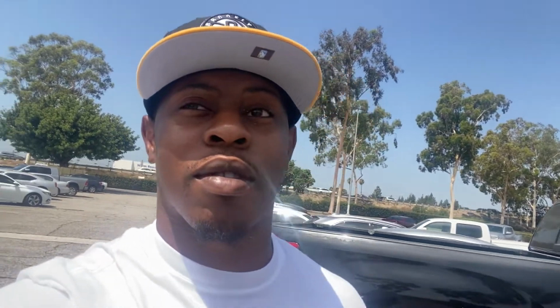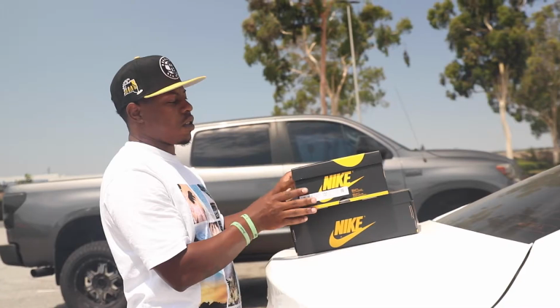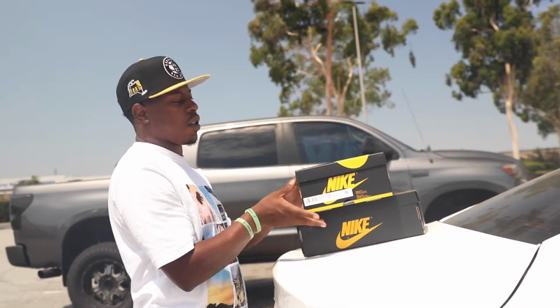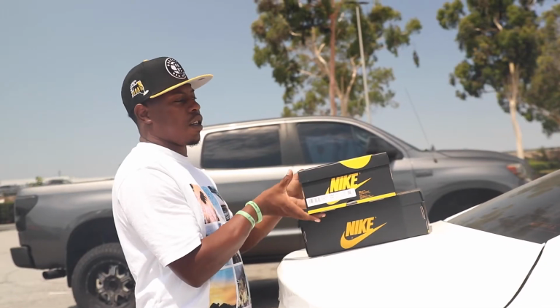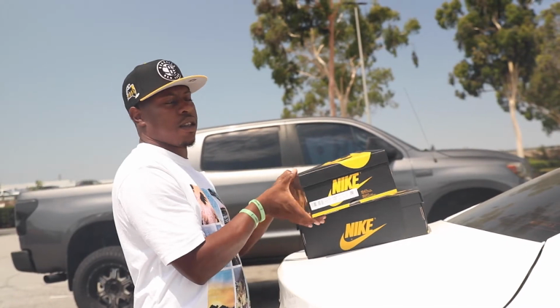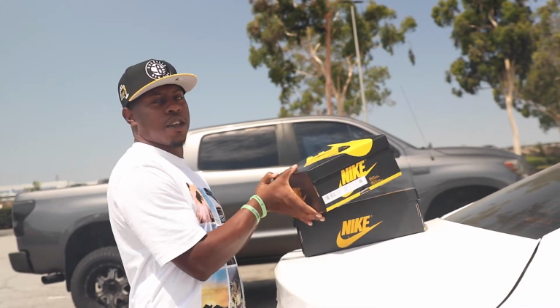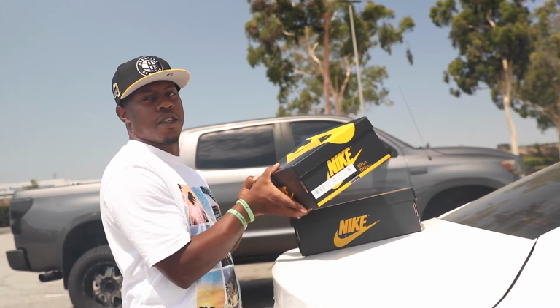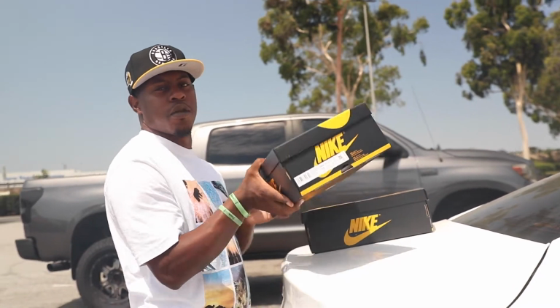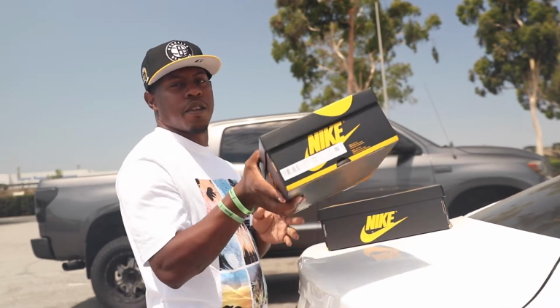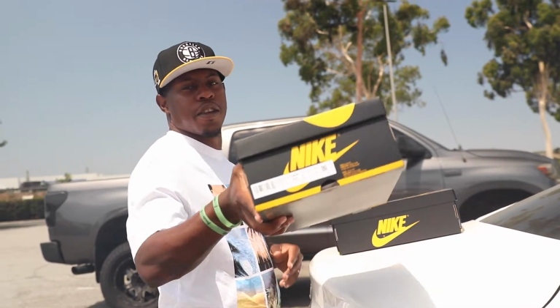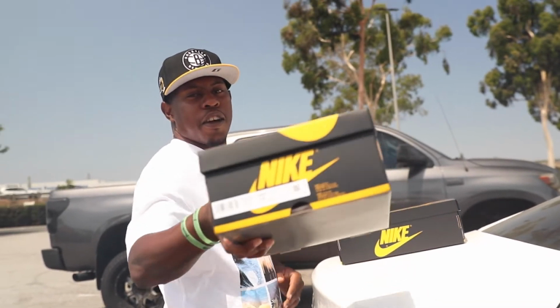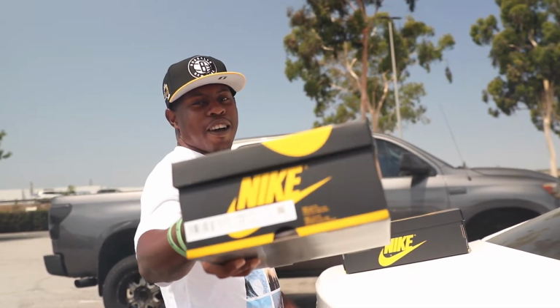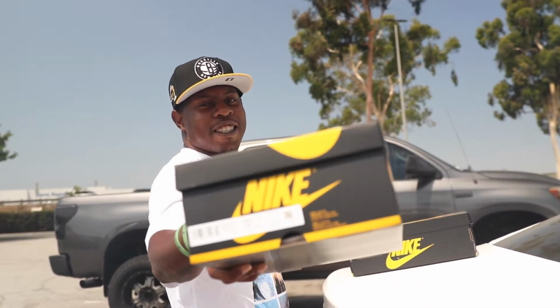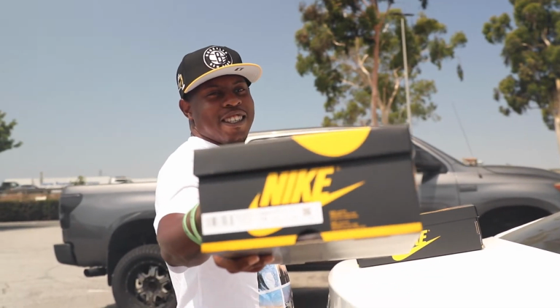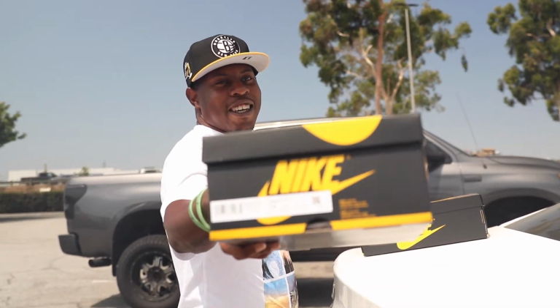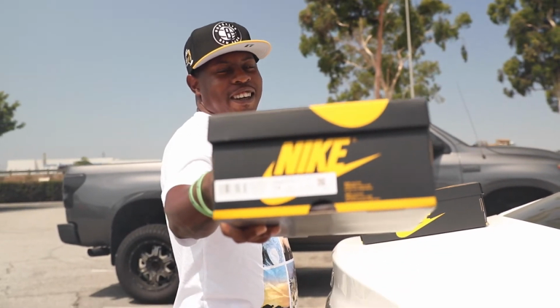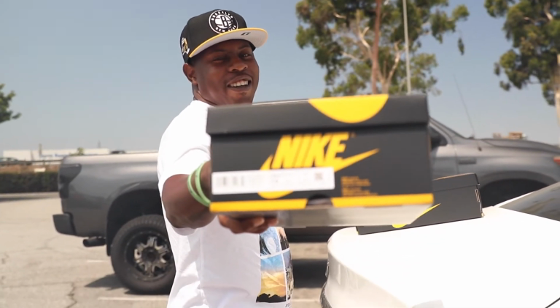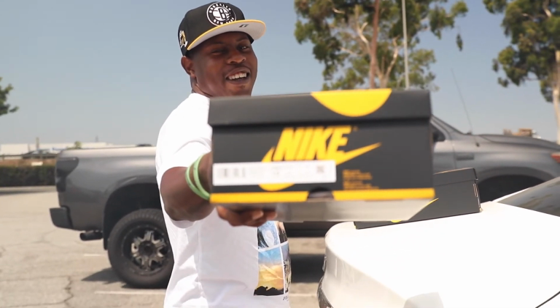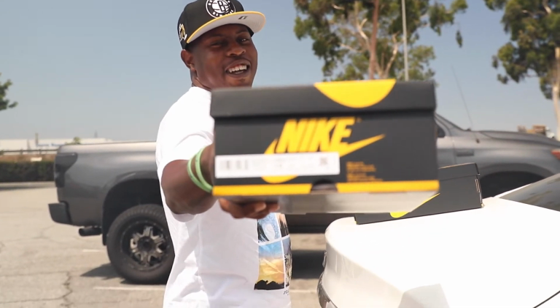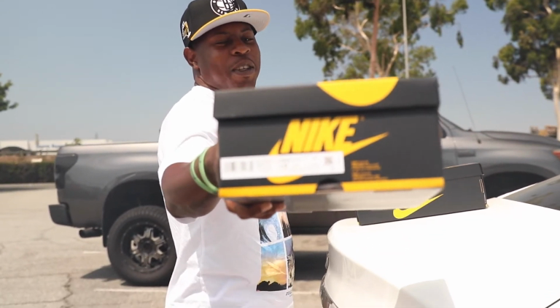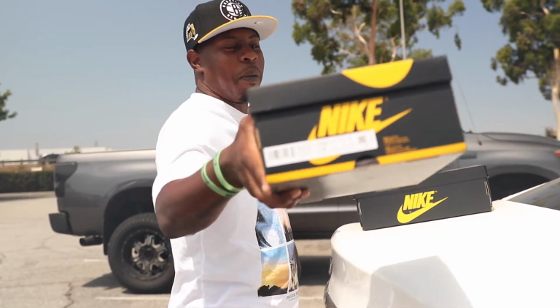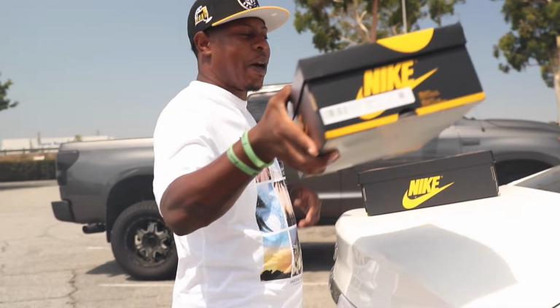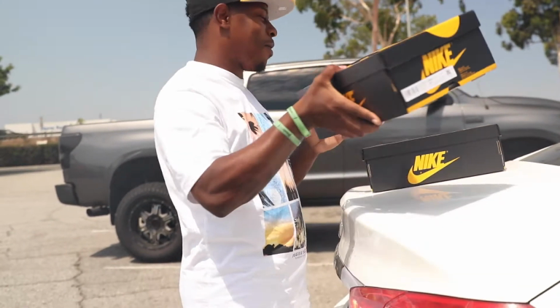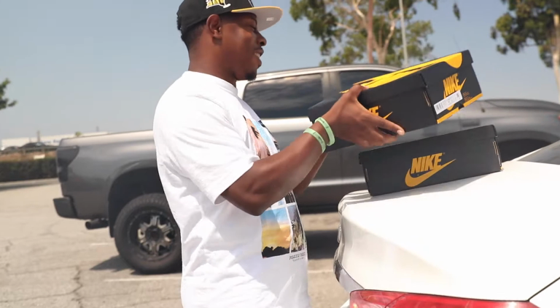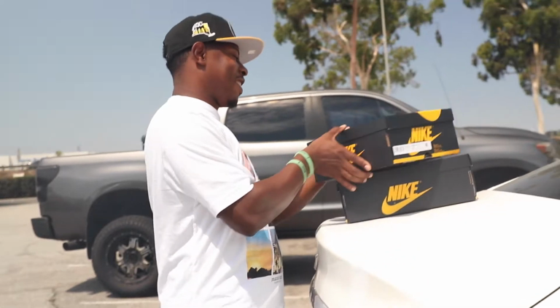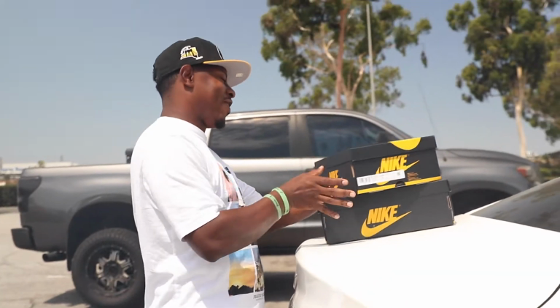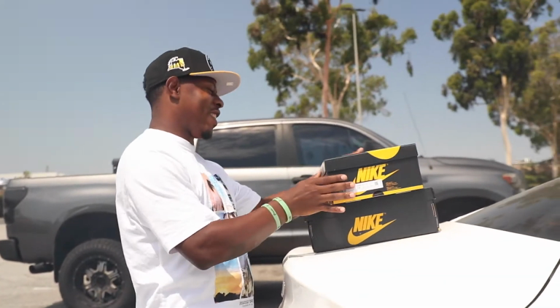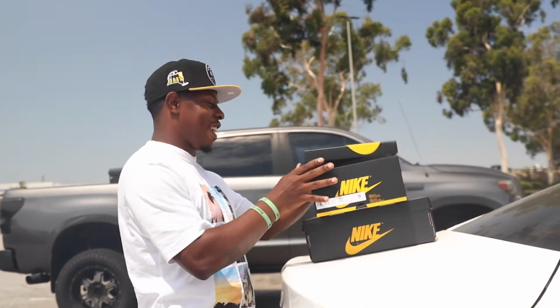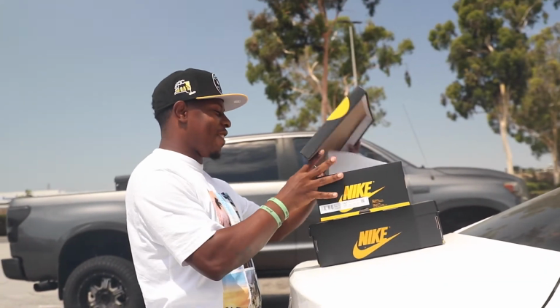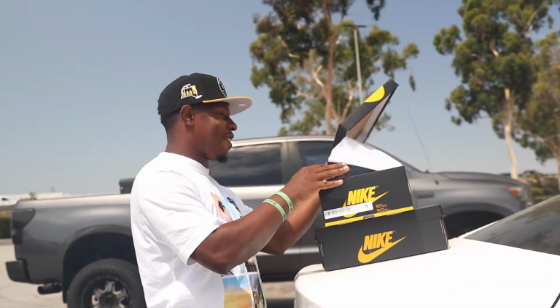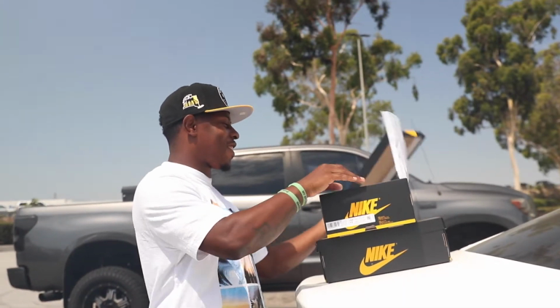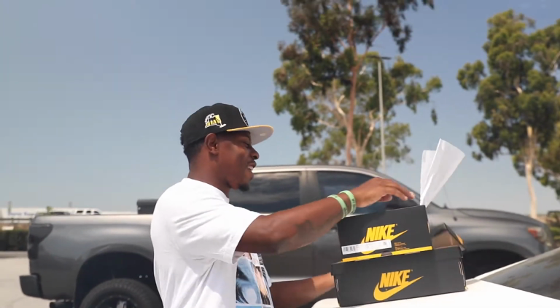That's my size 10 right there y'all — y'all see it? That's my baby right there. Let me look at it. We're up.